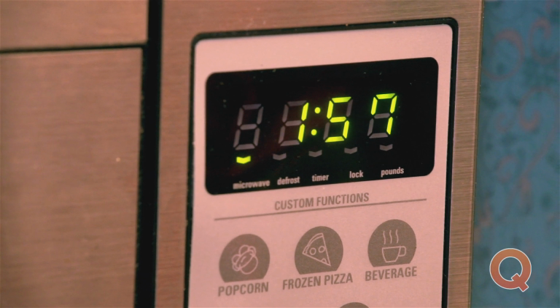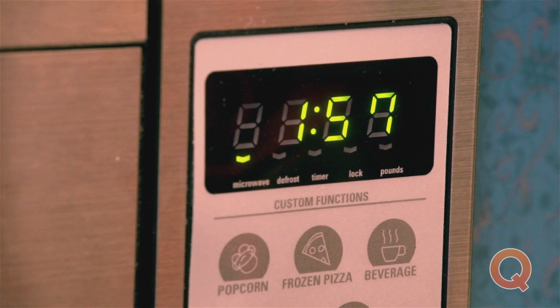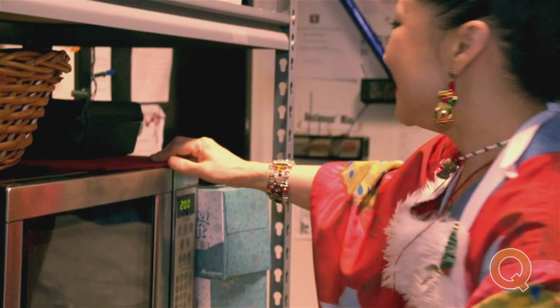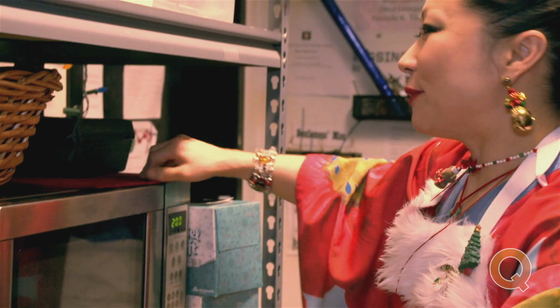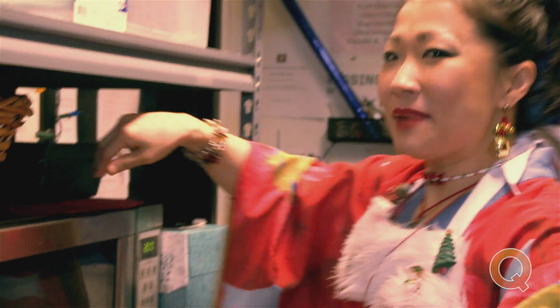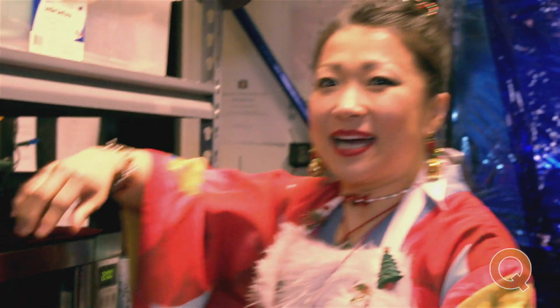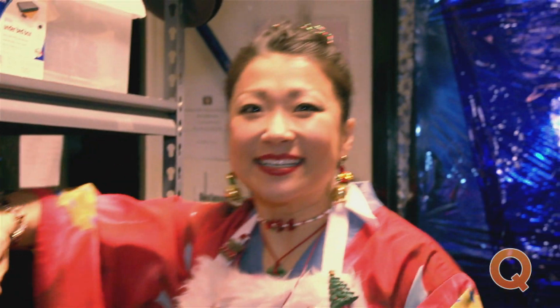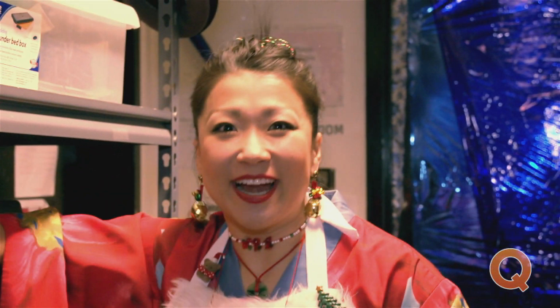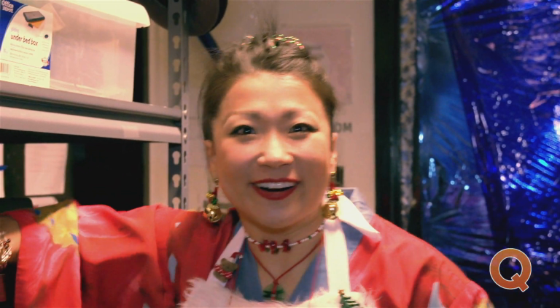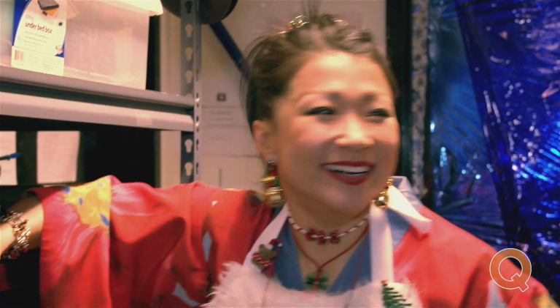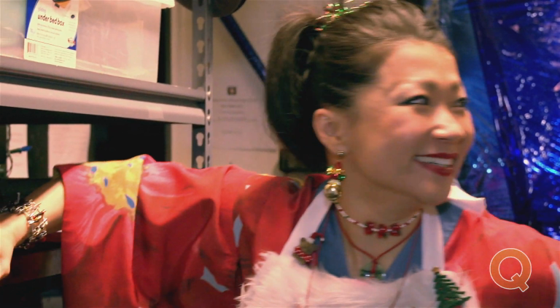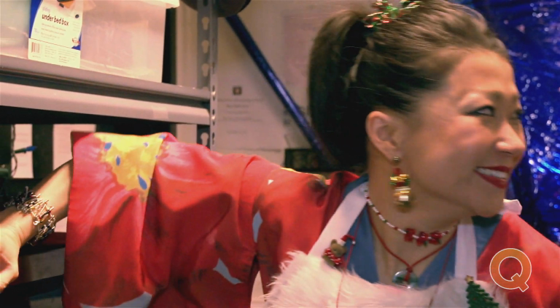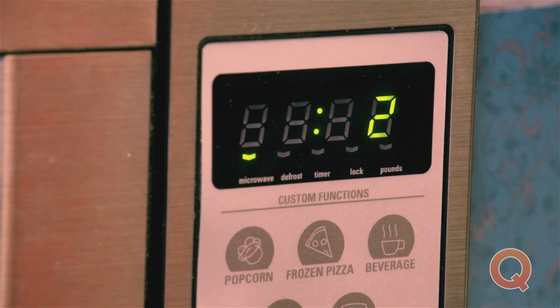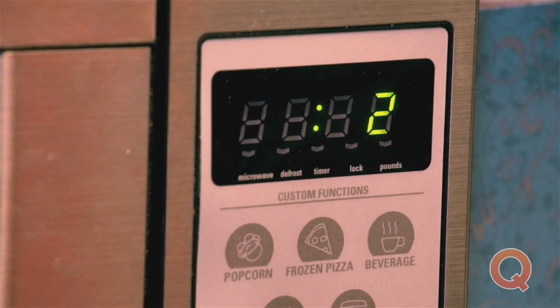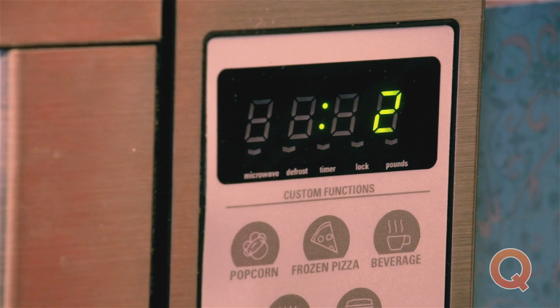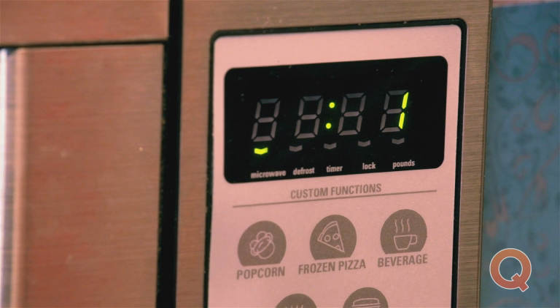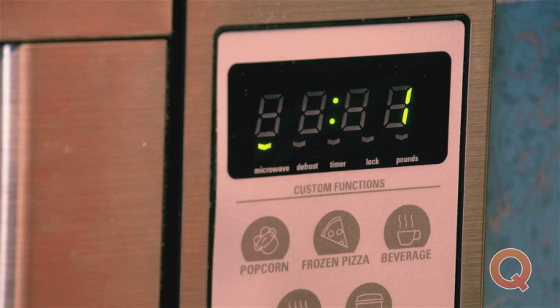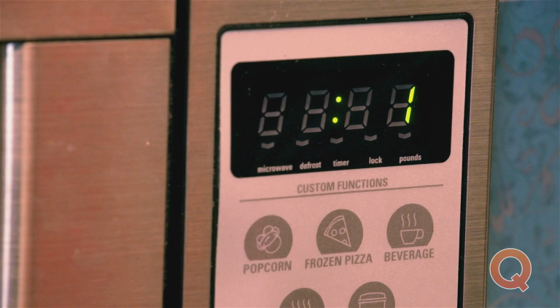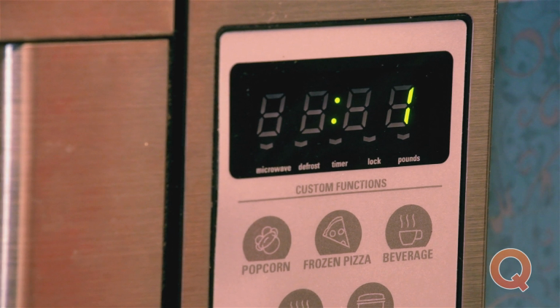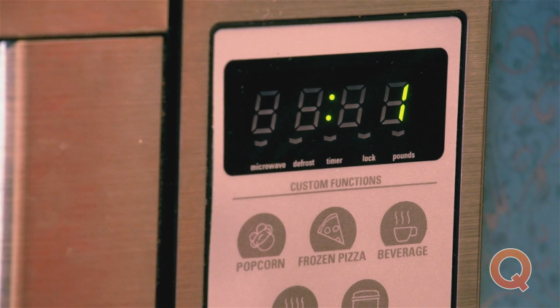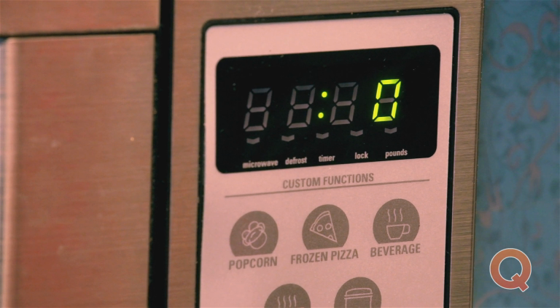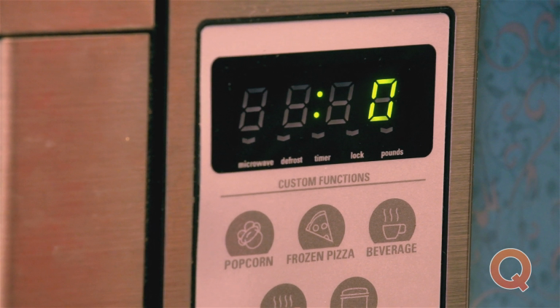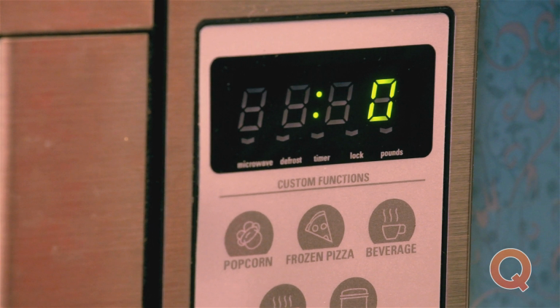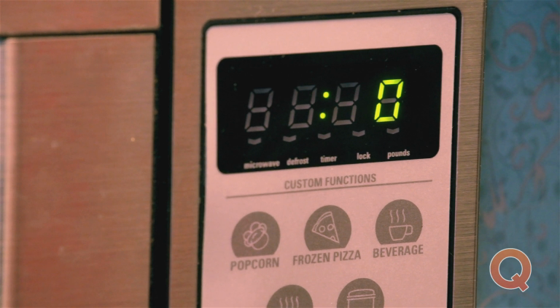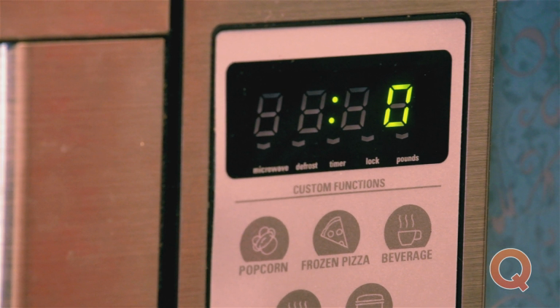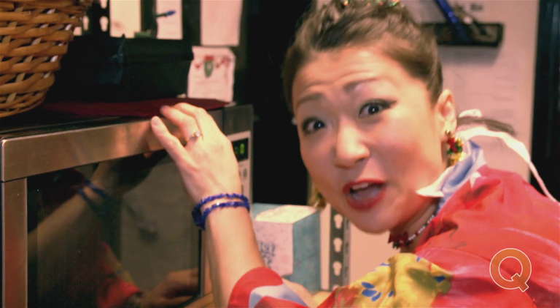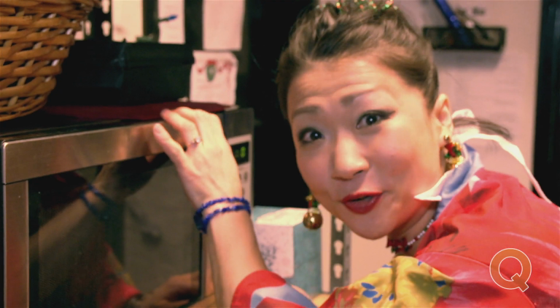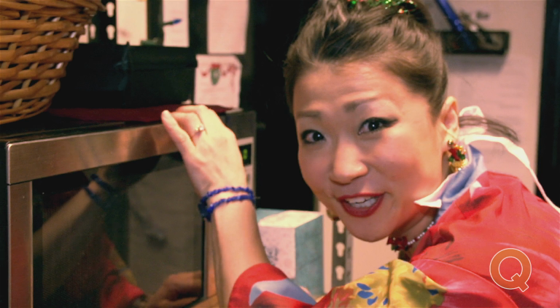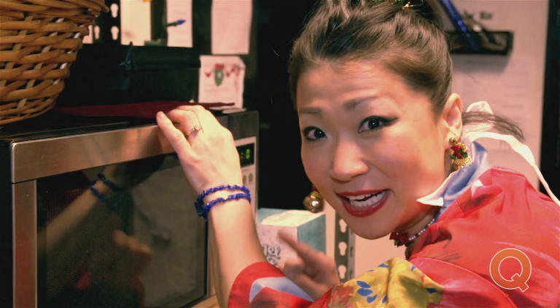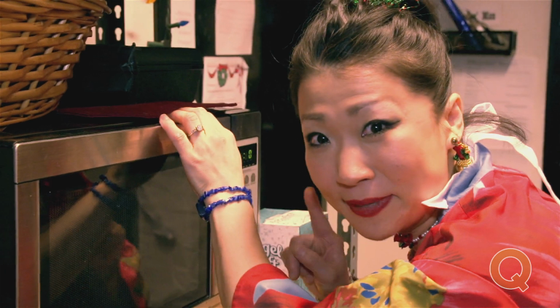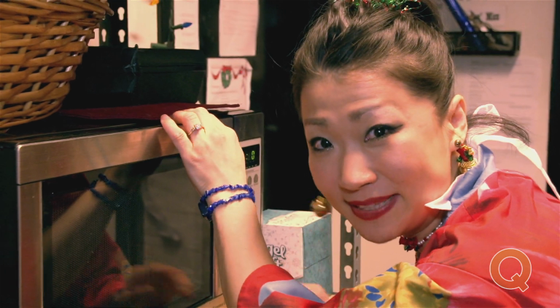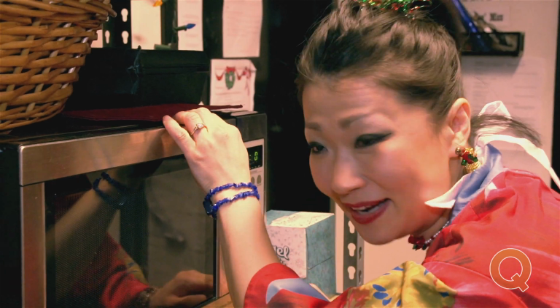Now where is my cocktail? There. Cookie cupcake done.